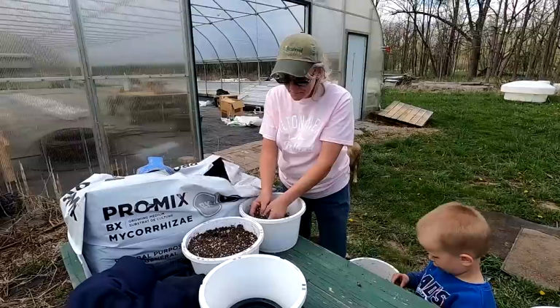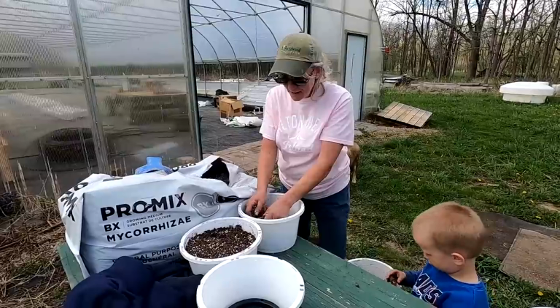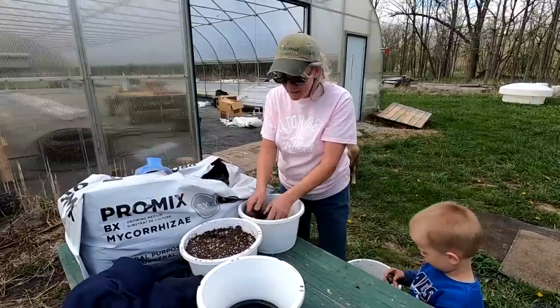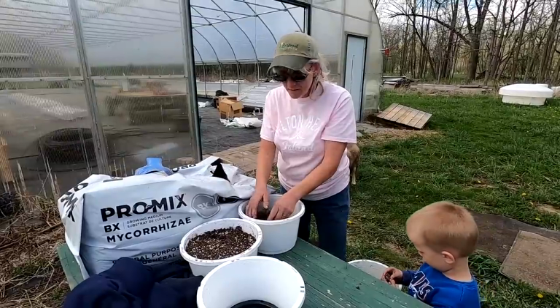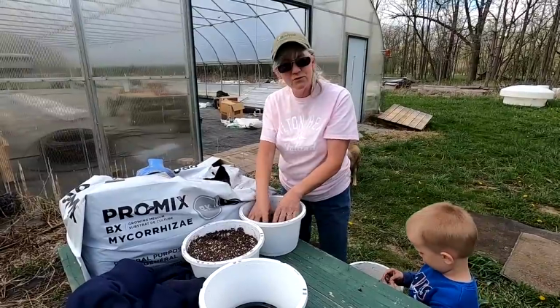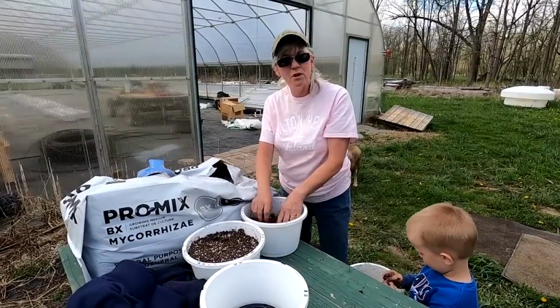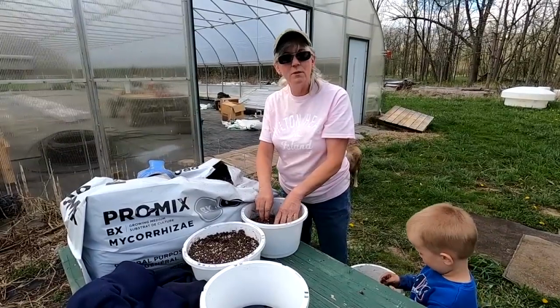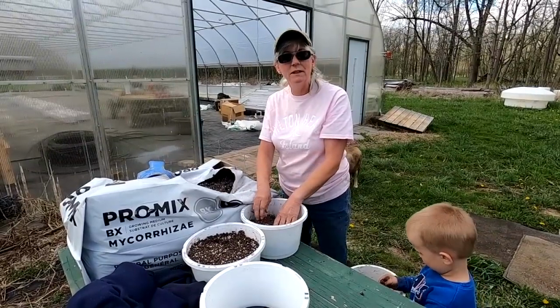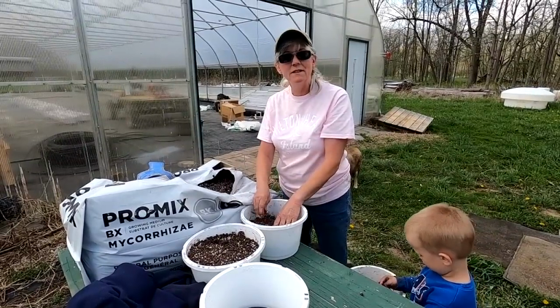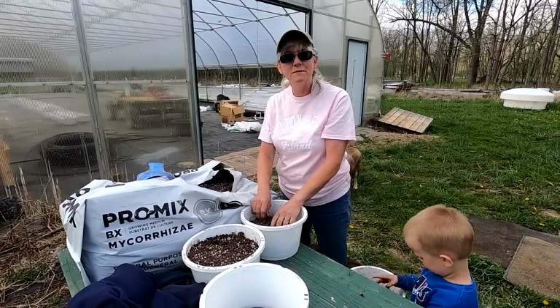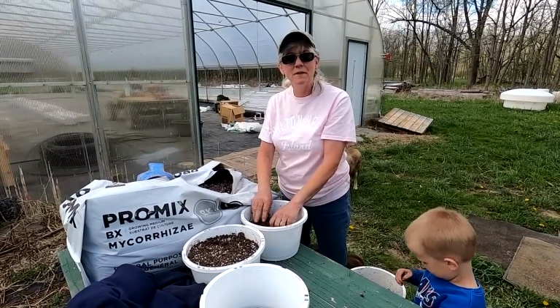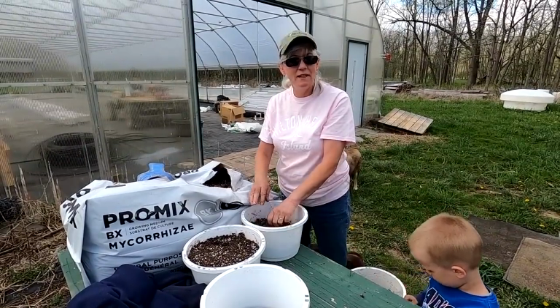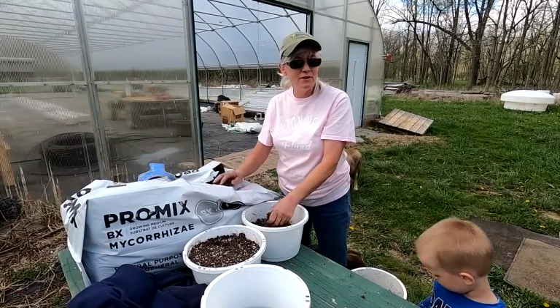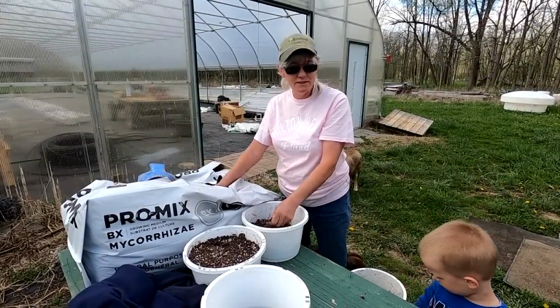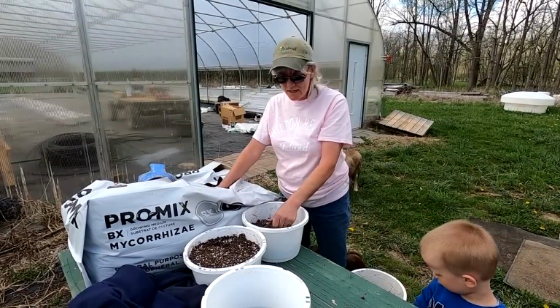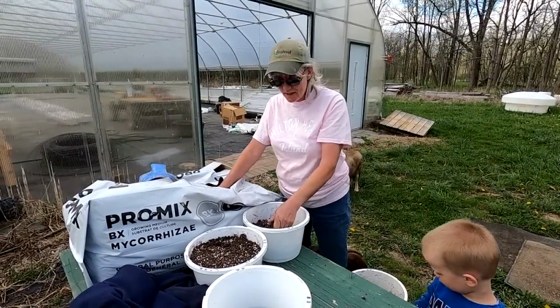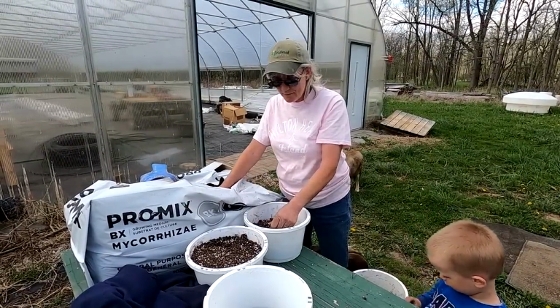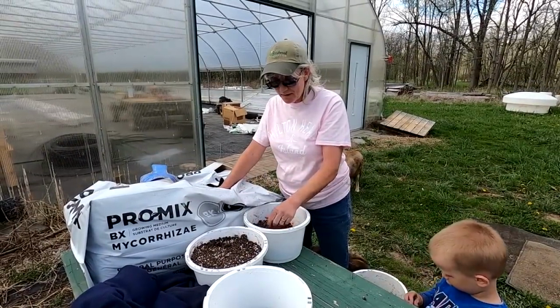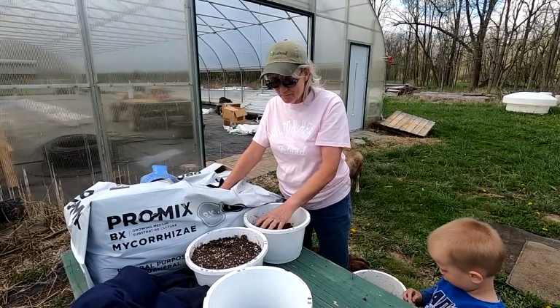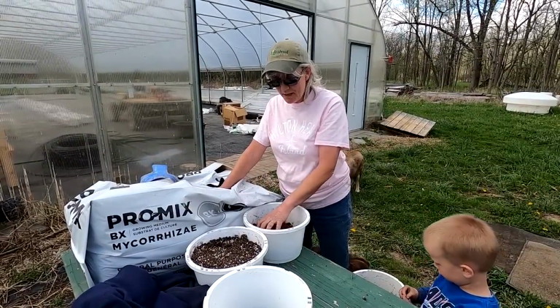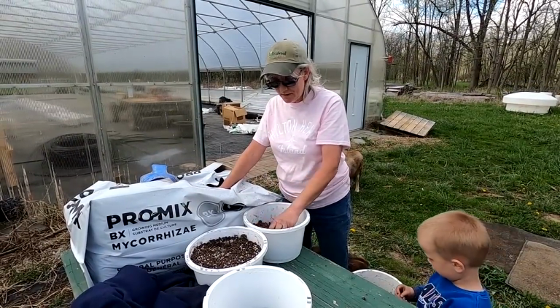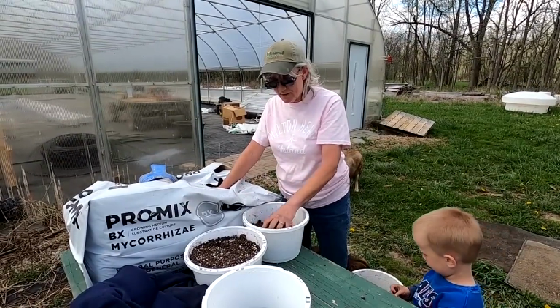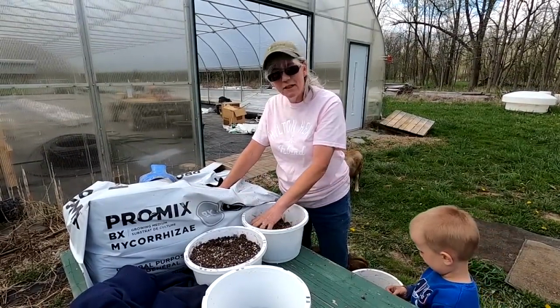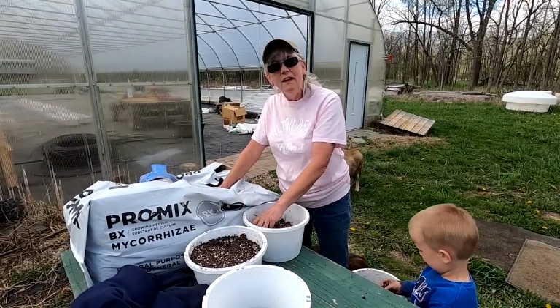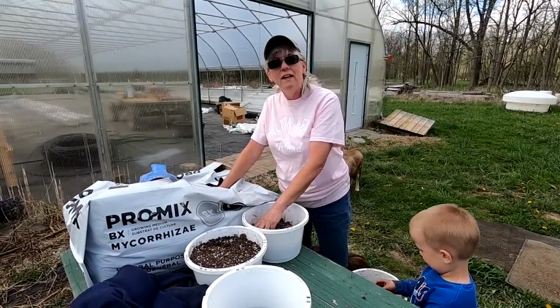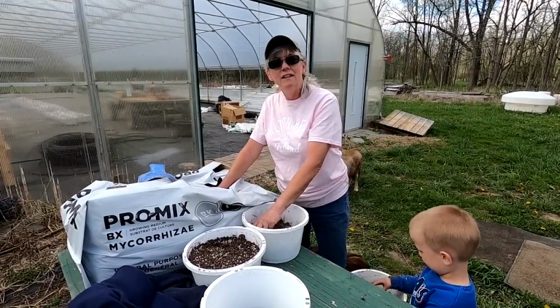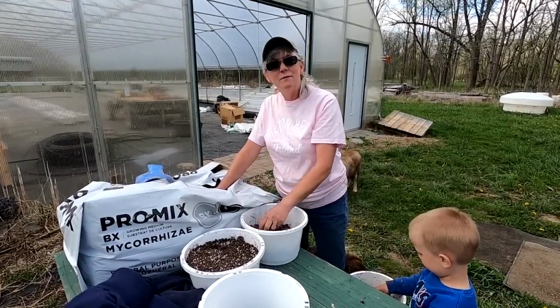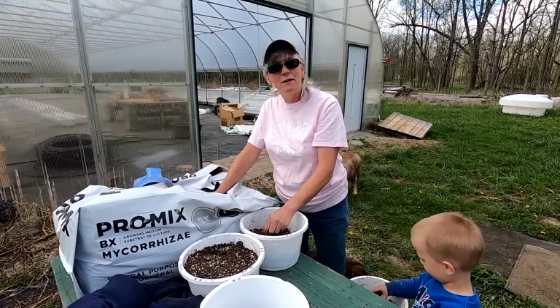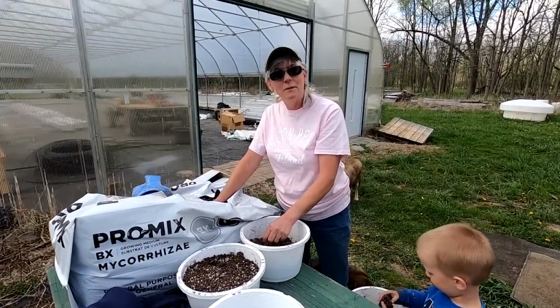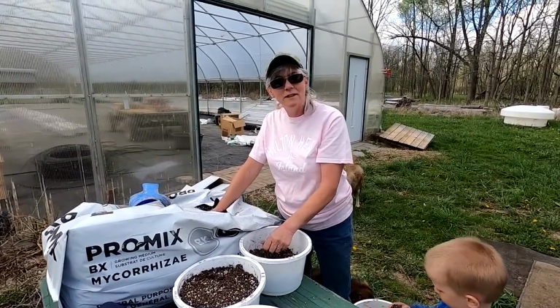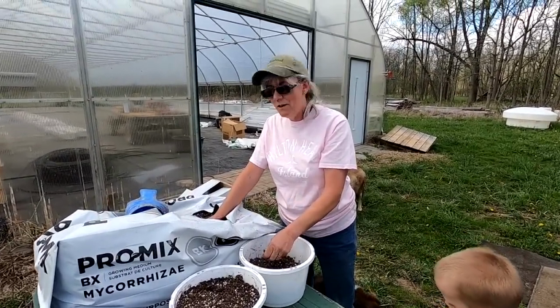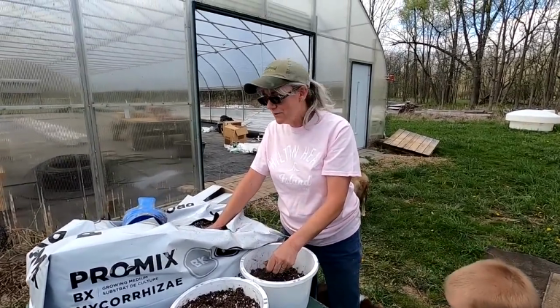You can just pinch the flowers off with your fingers. I had some extra strawberry plants so I decided to make some baskets and hang them around the back of the house.